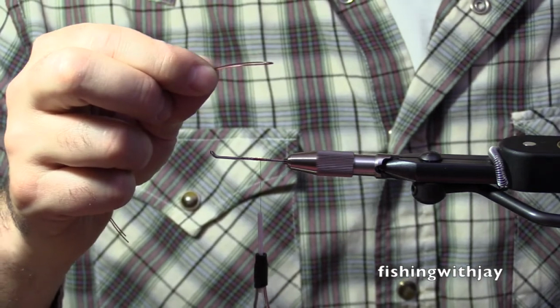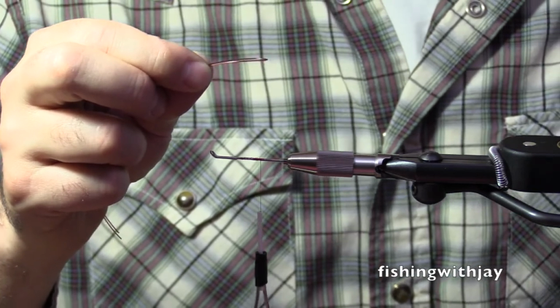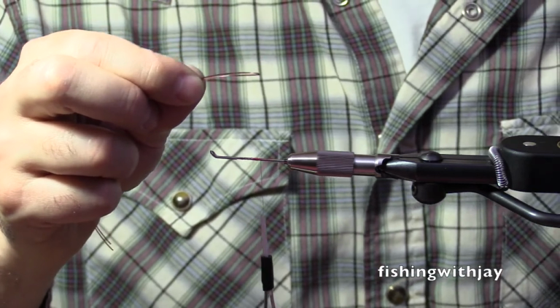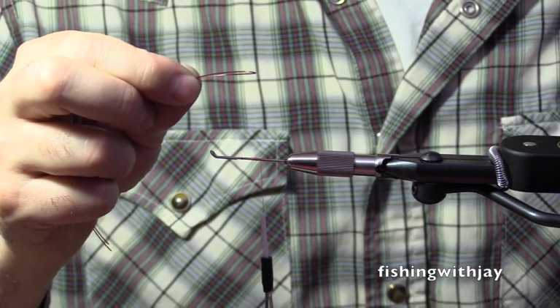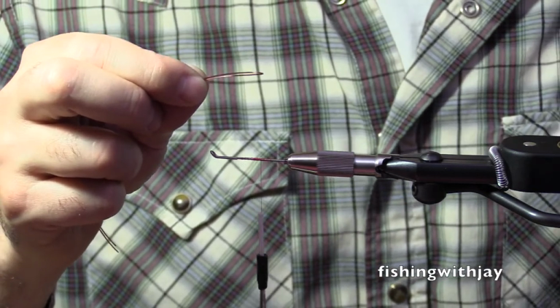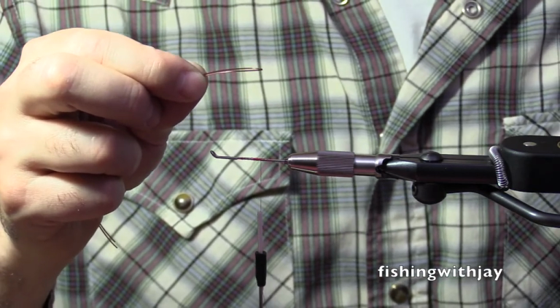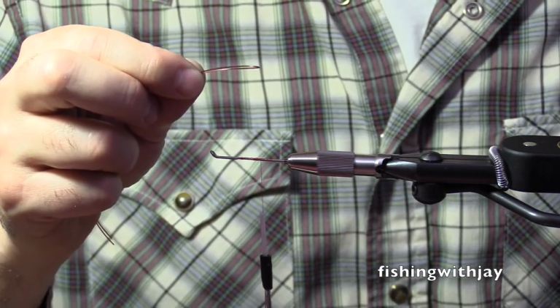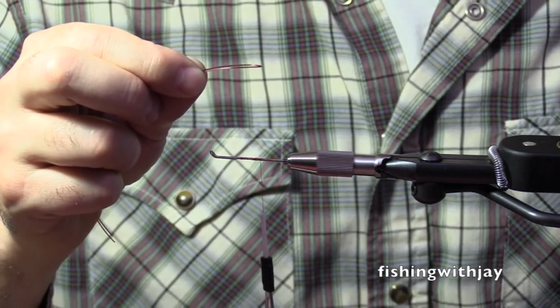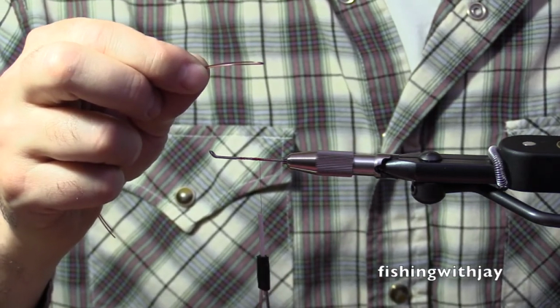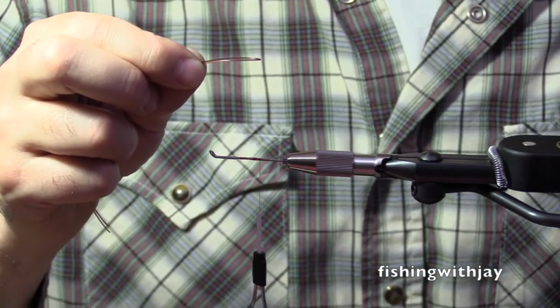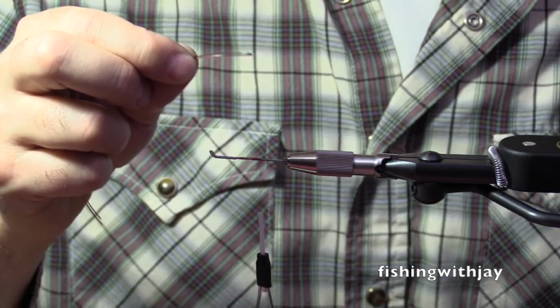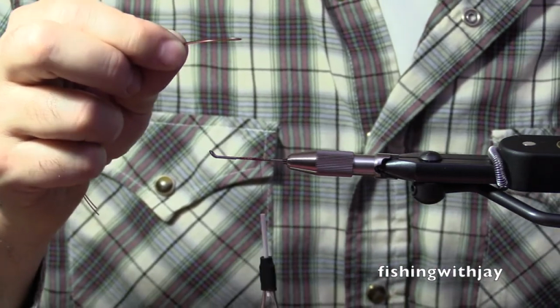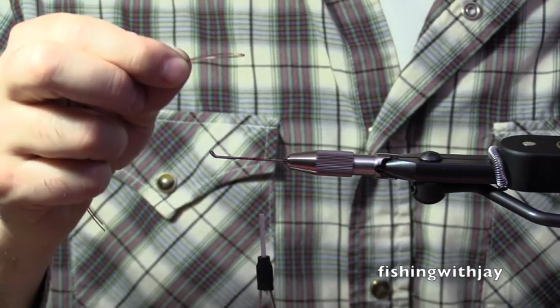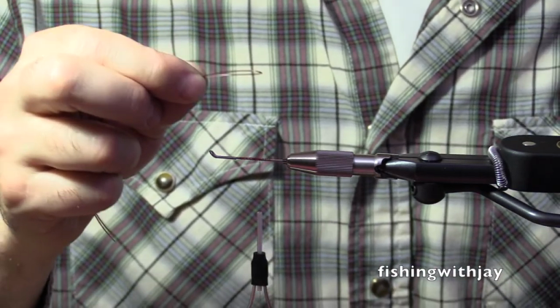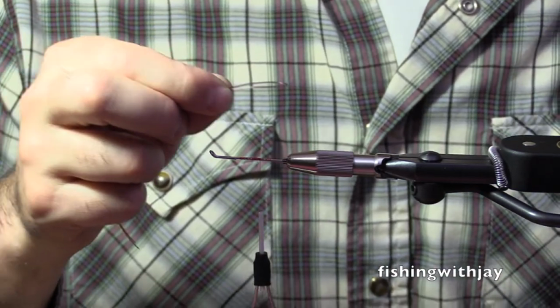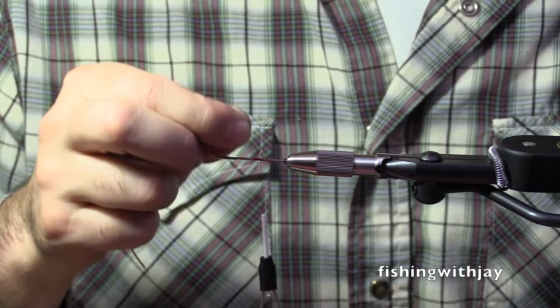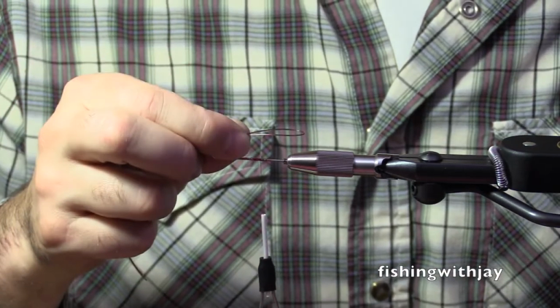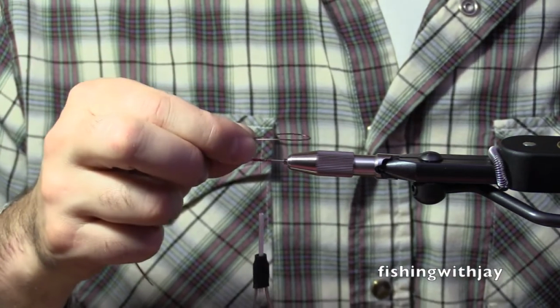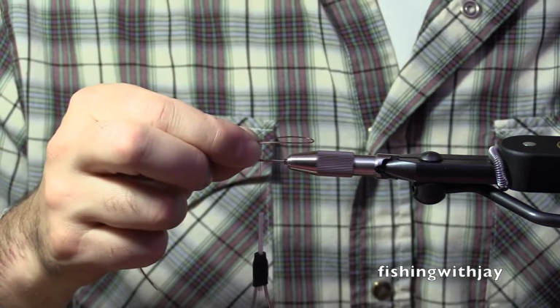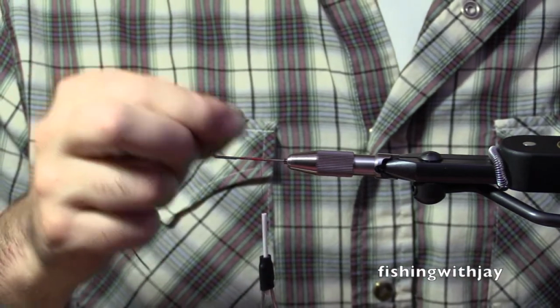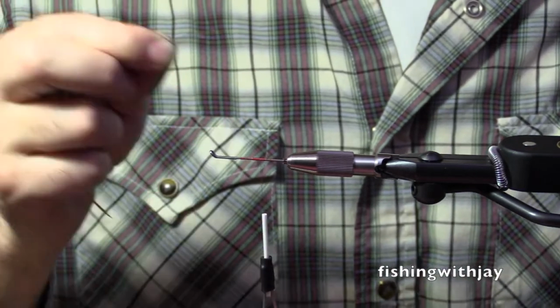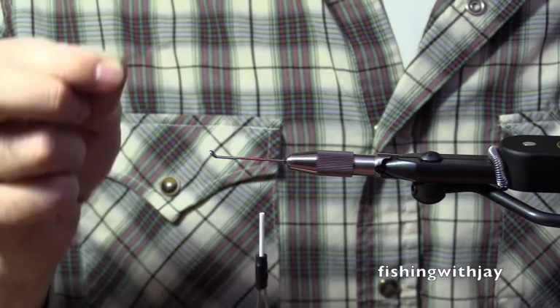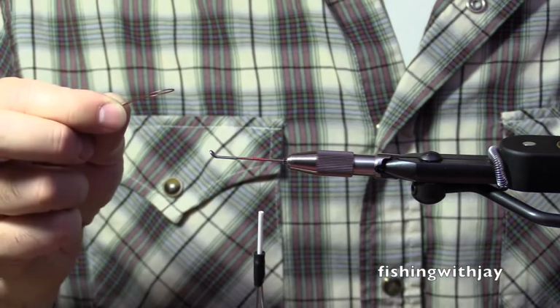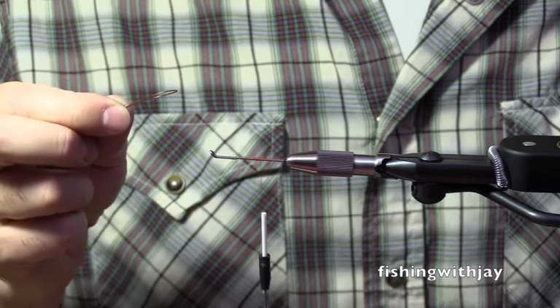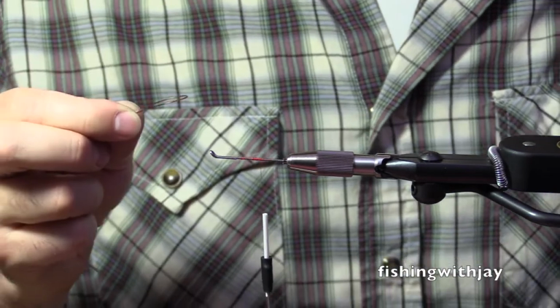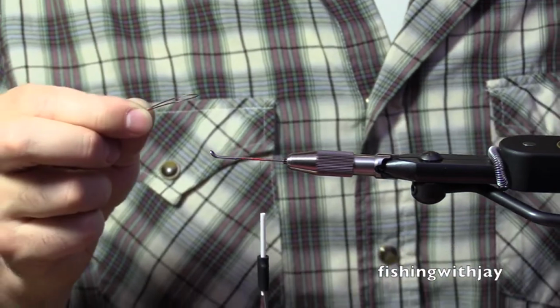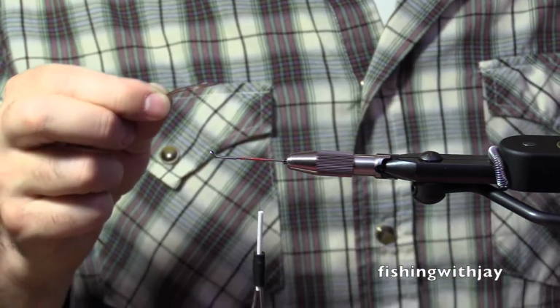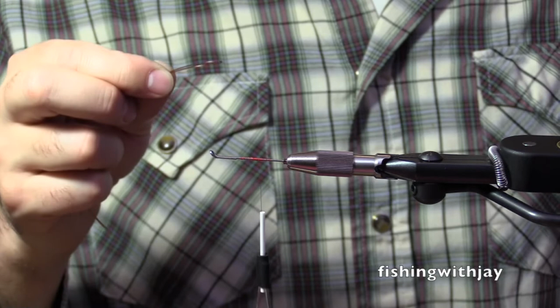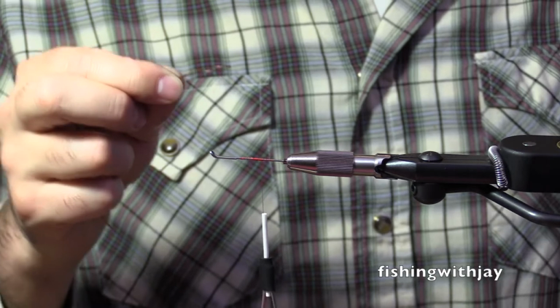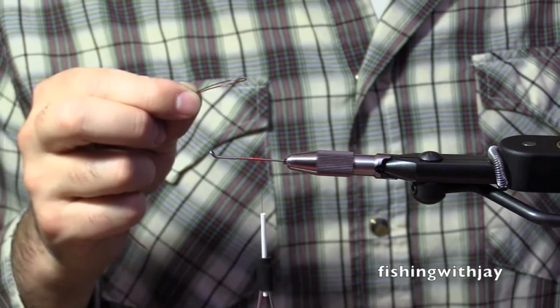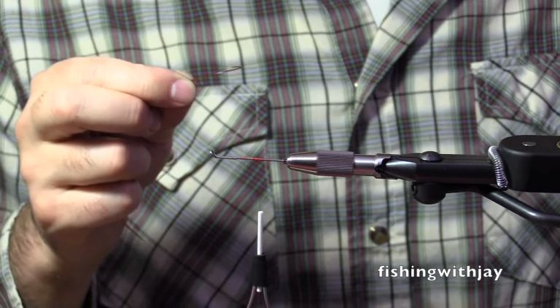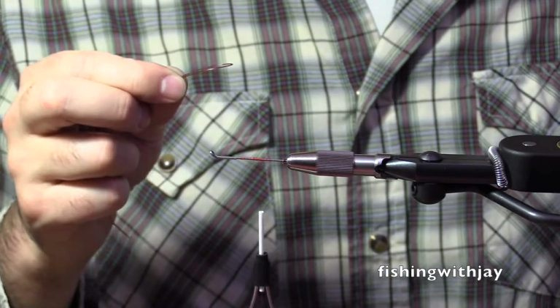Is there anybody in this room who throws tailing loops? Well — I invented a tailing loop.